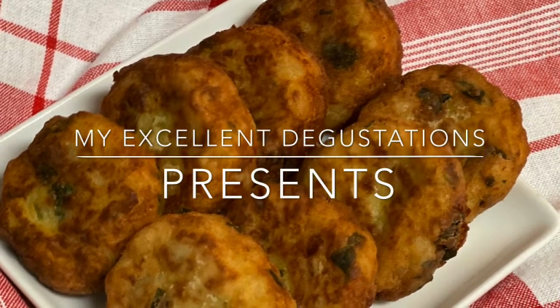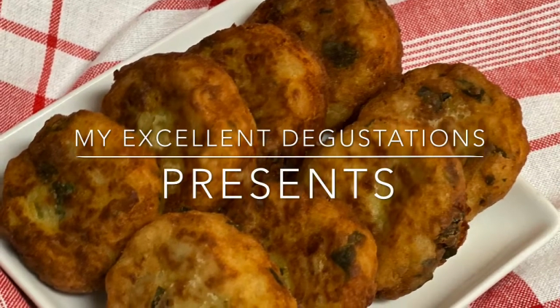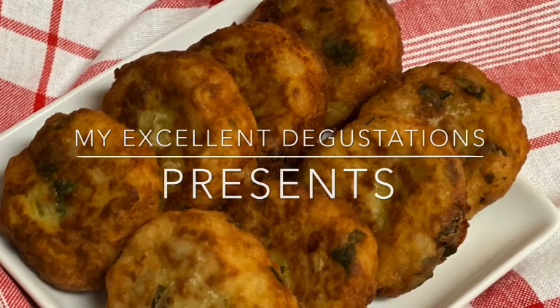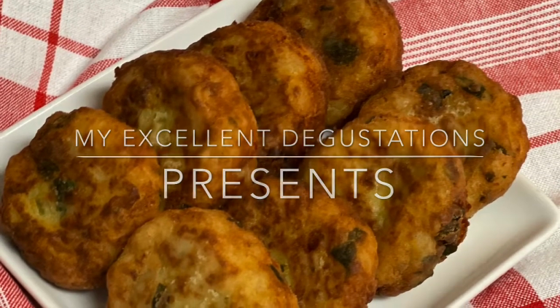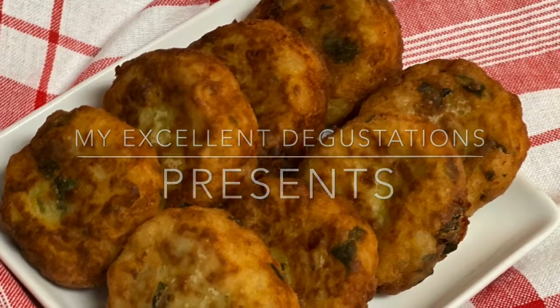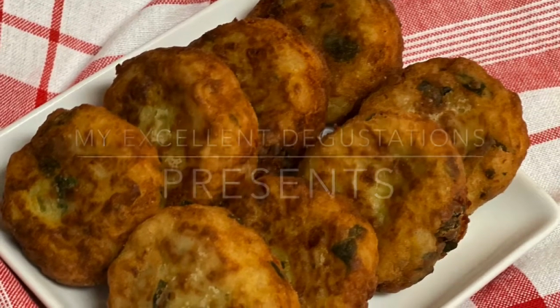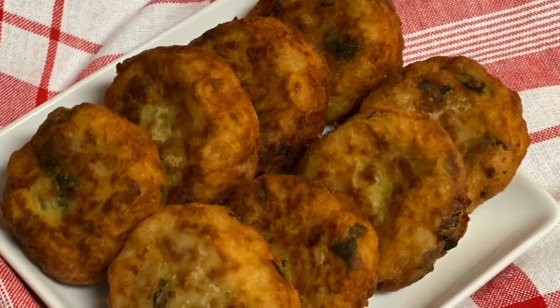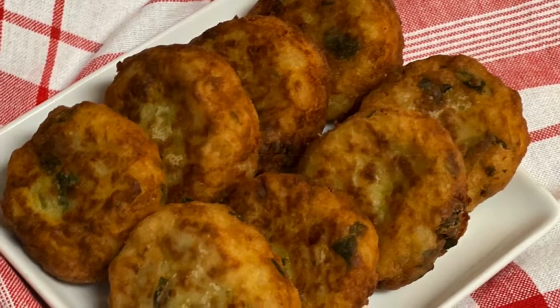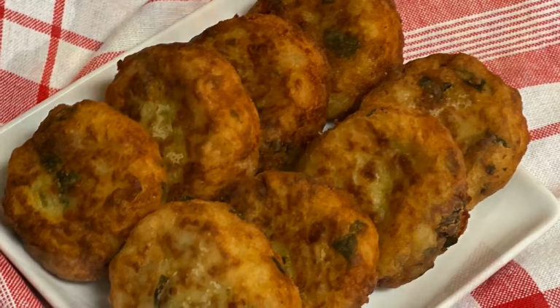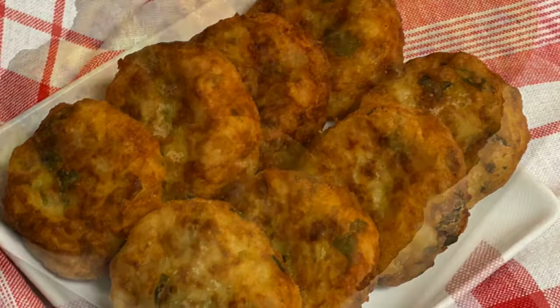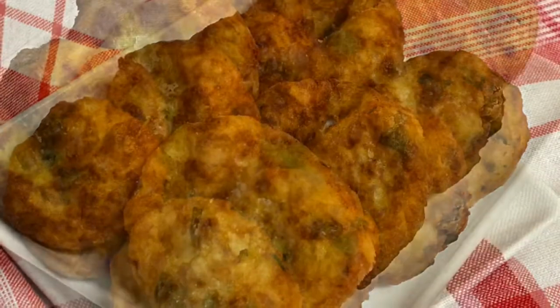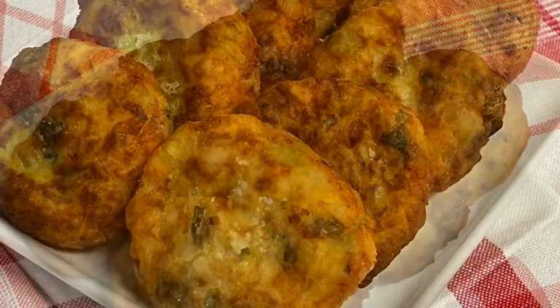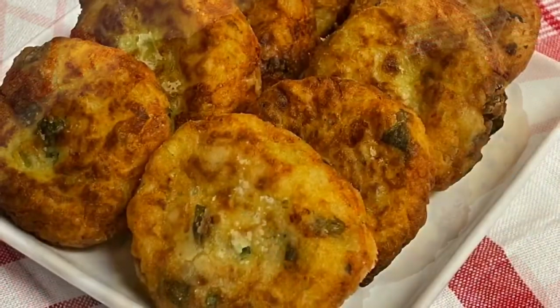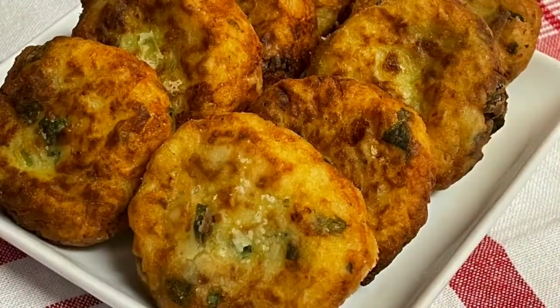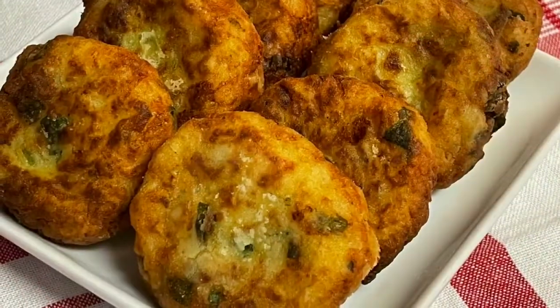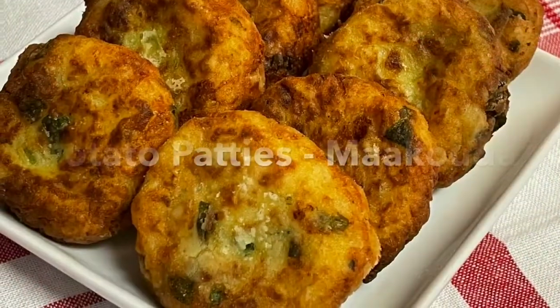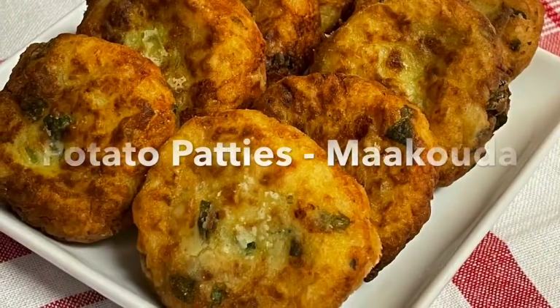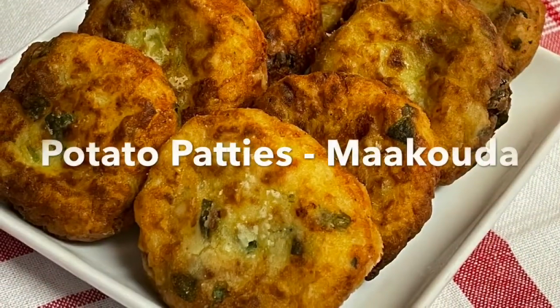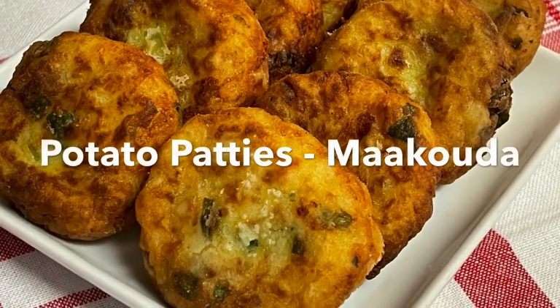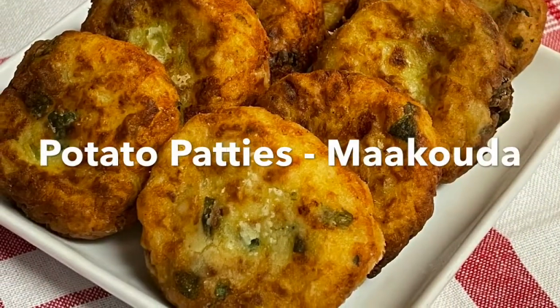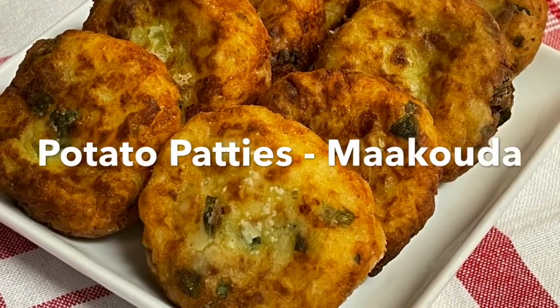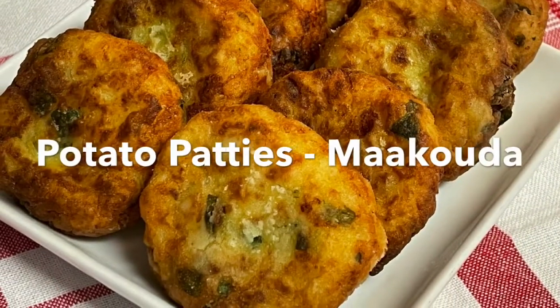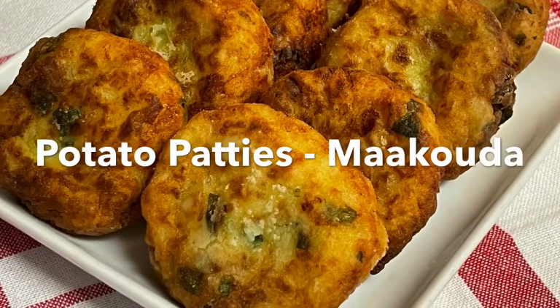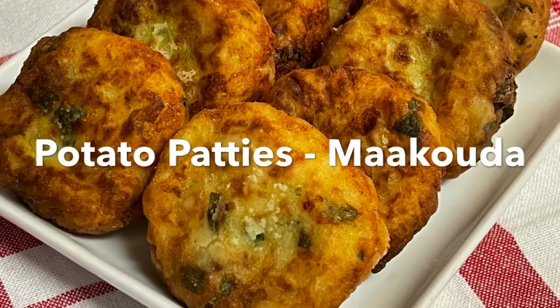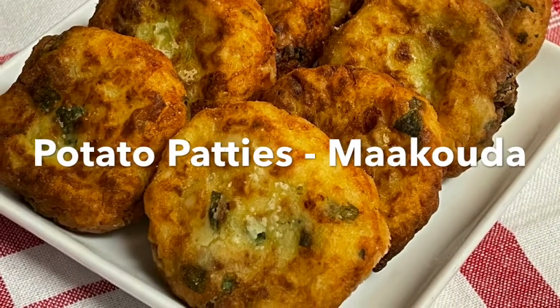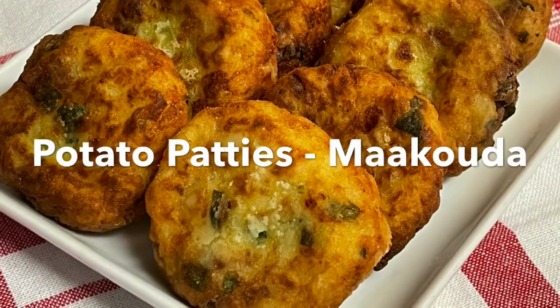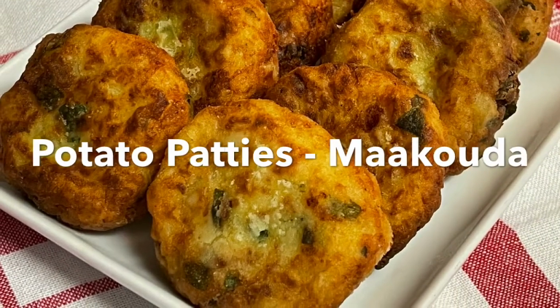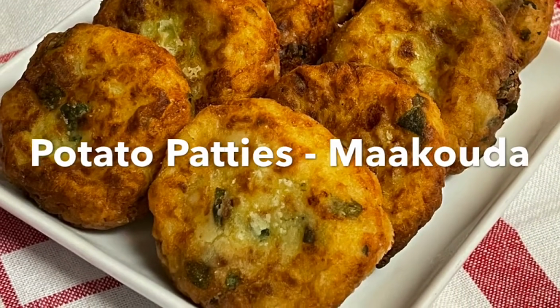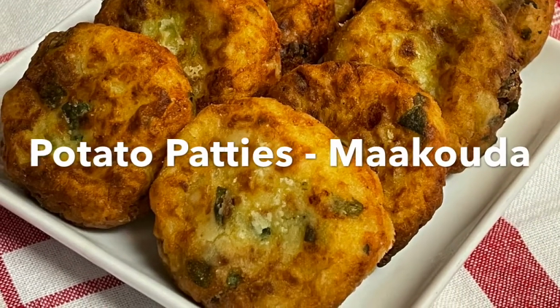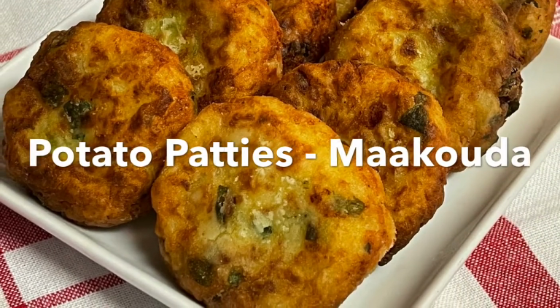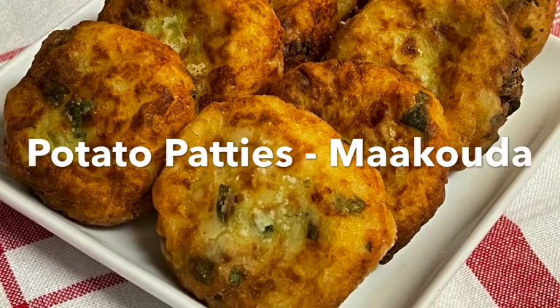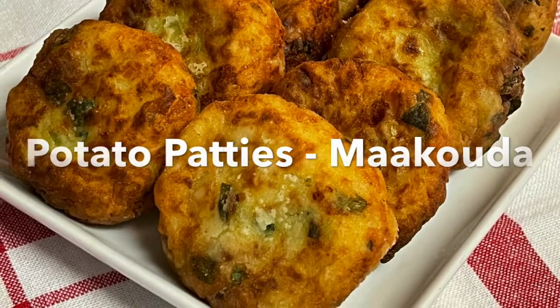Hi everyone, today we are making potato patties or maqouda.